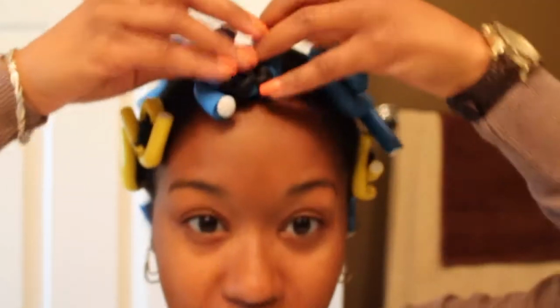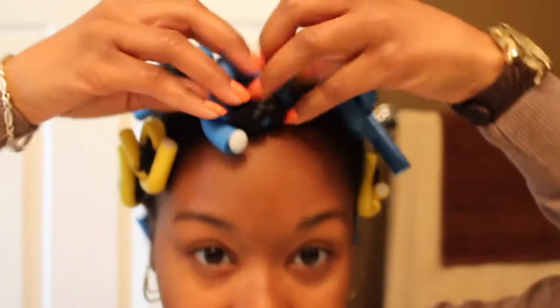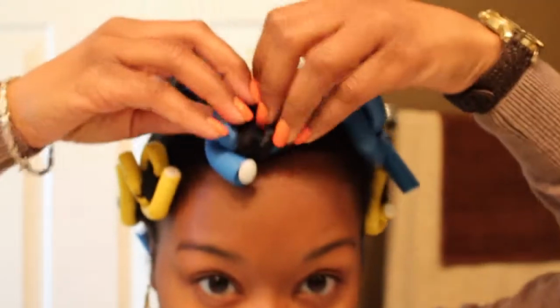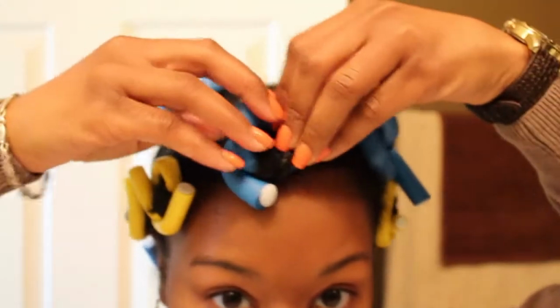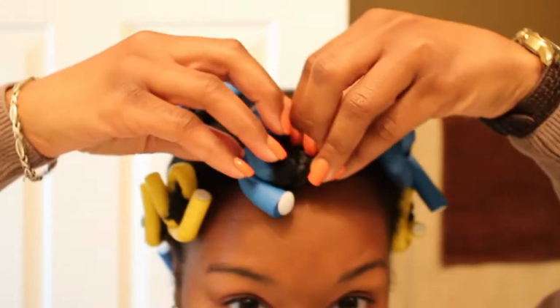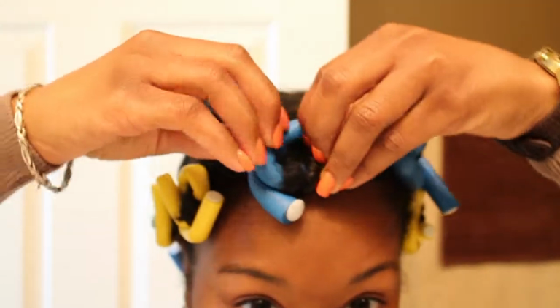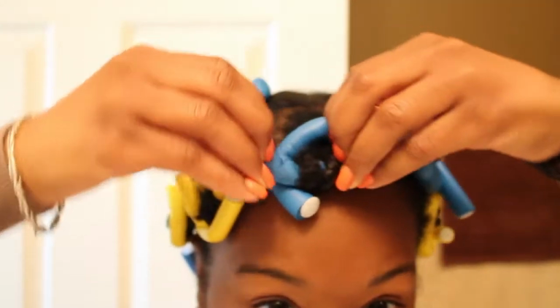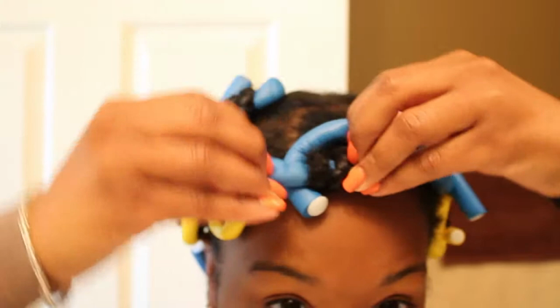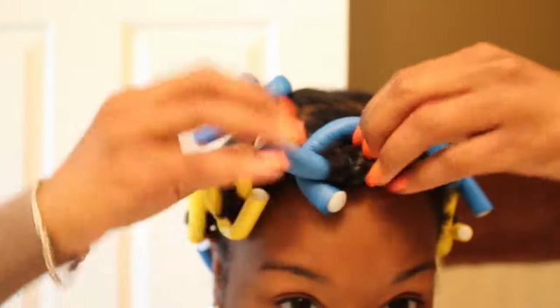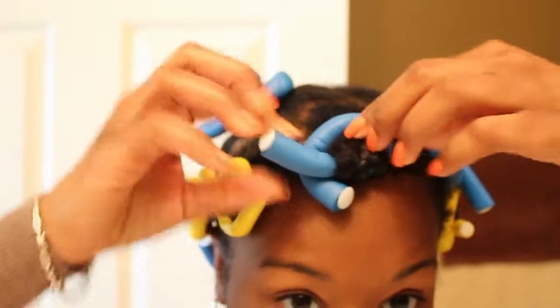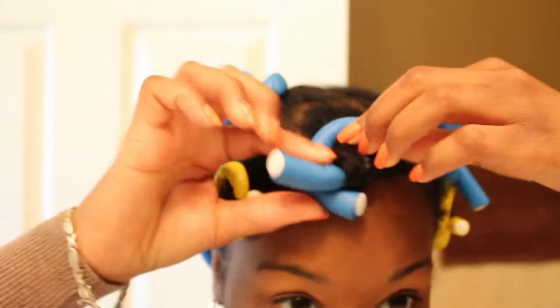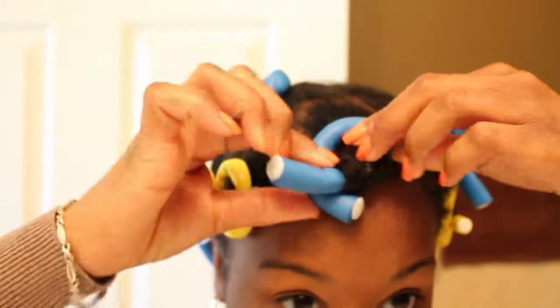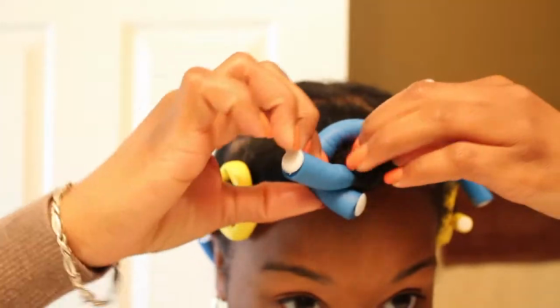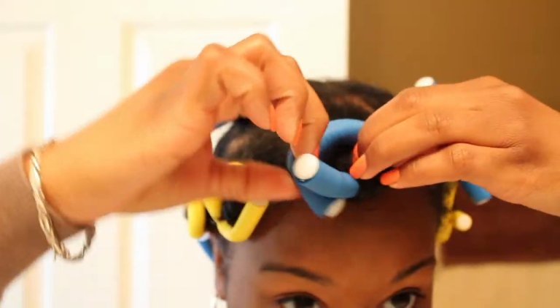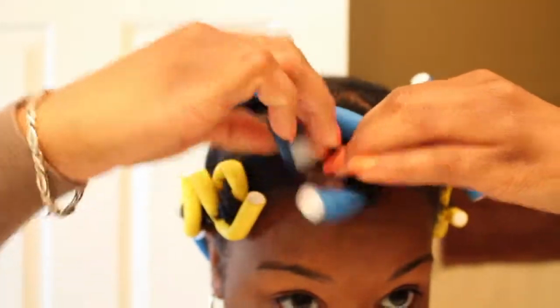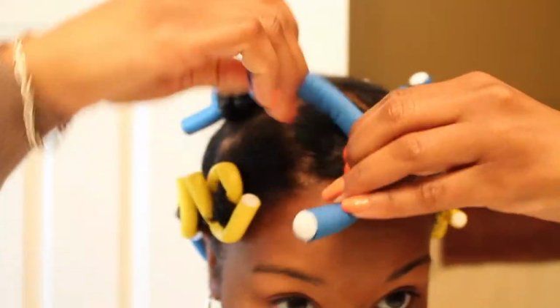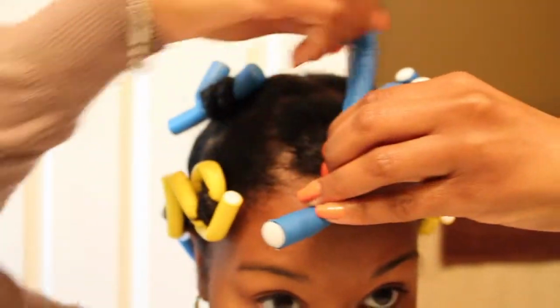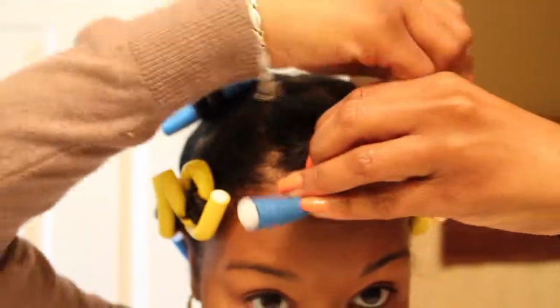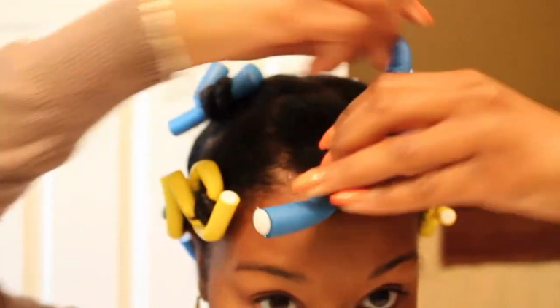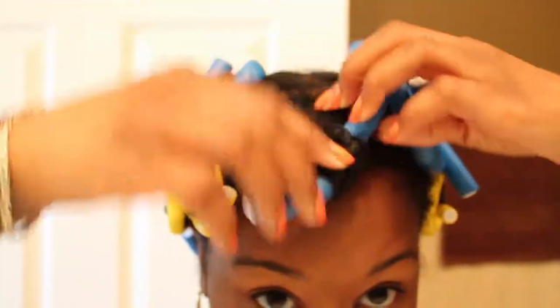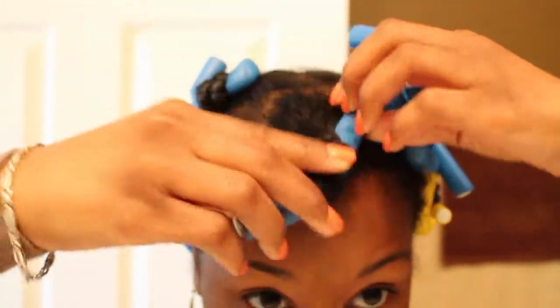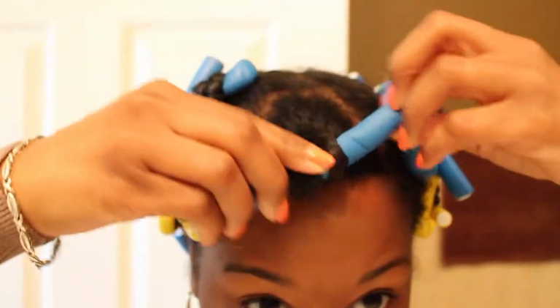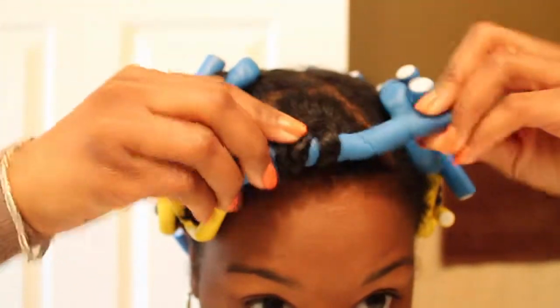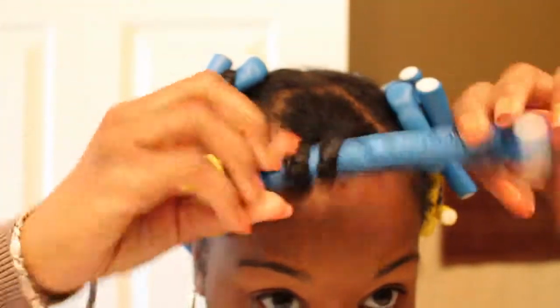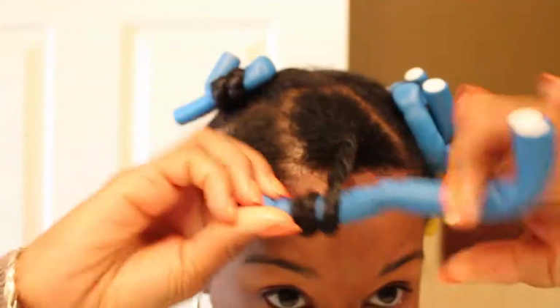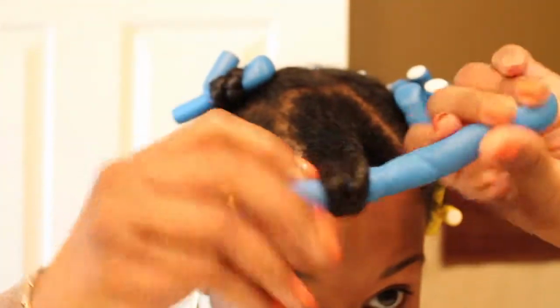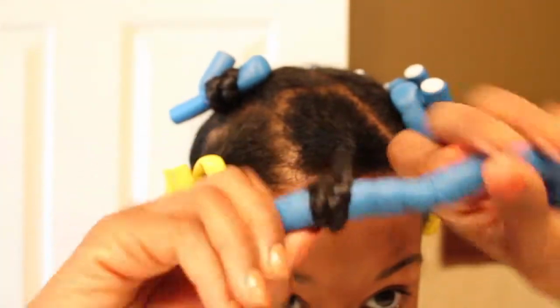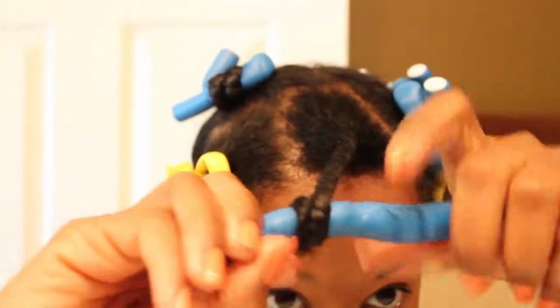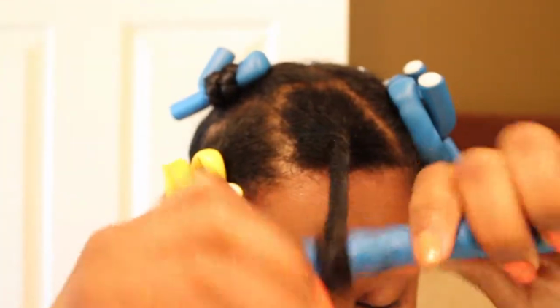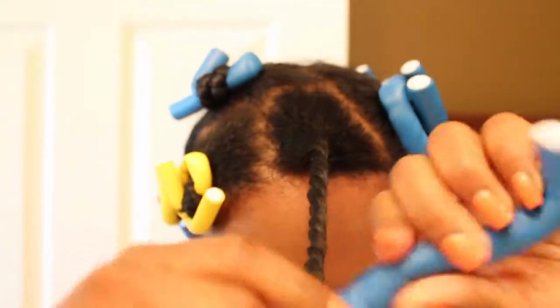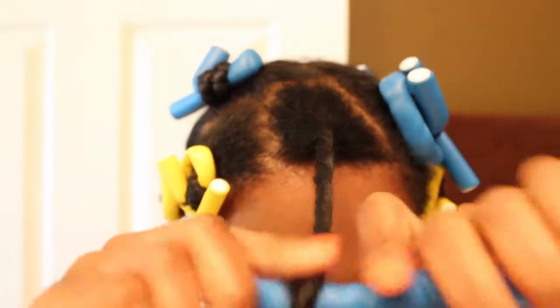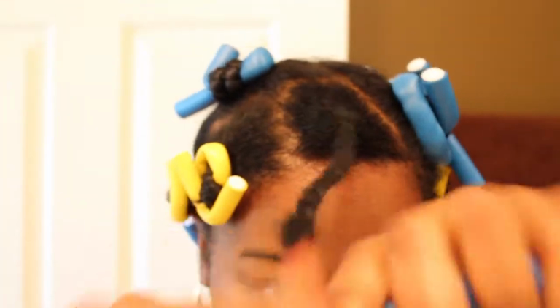It's really good to have my big hair back though. I missed it.